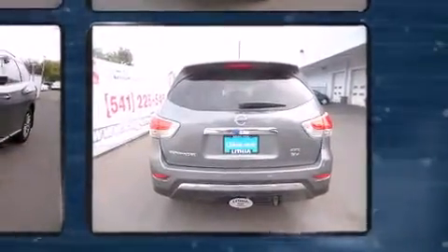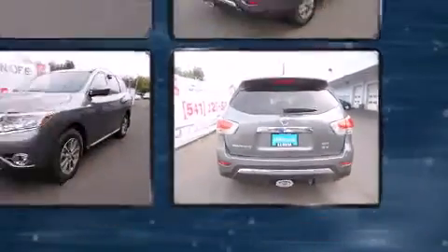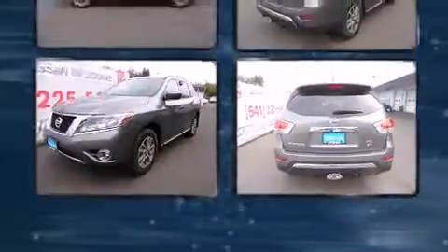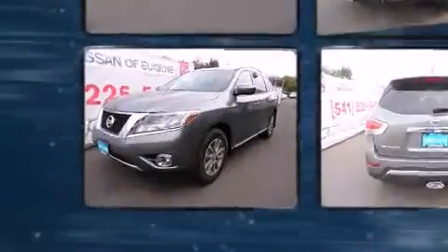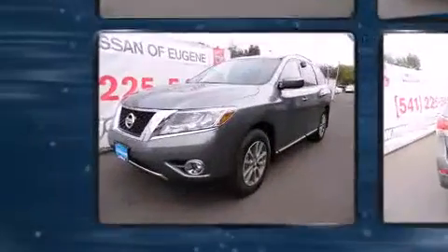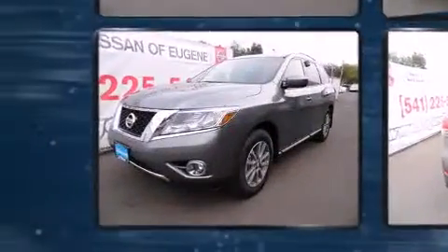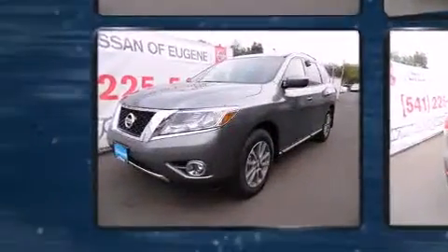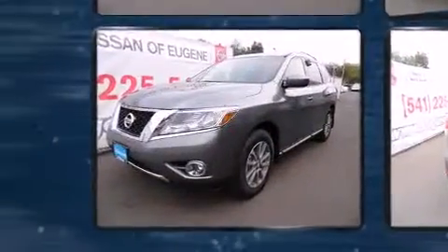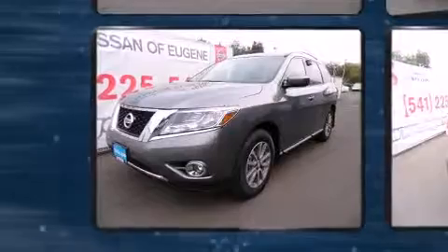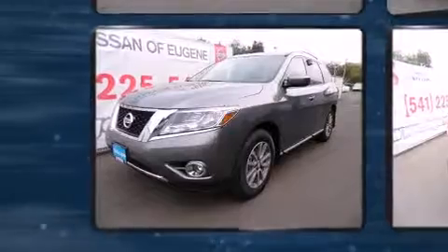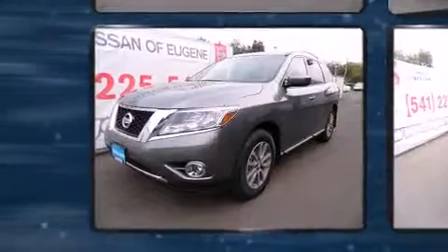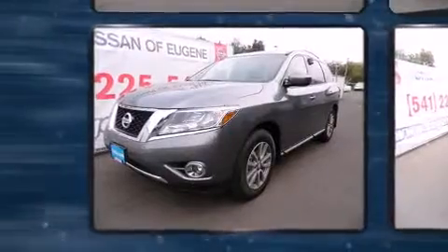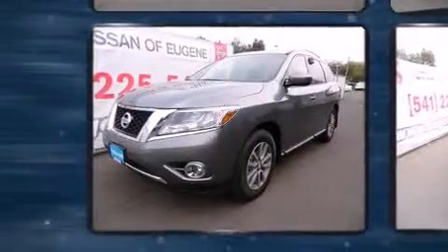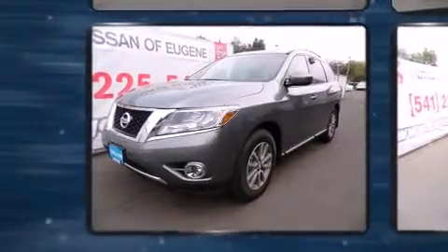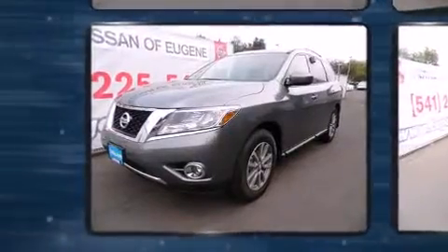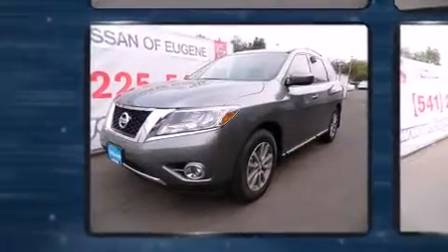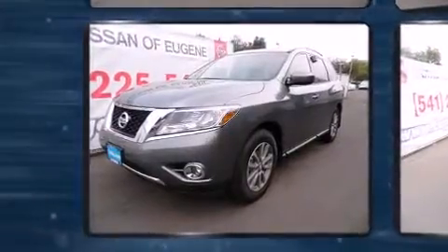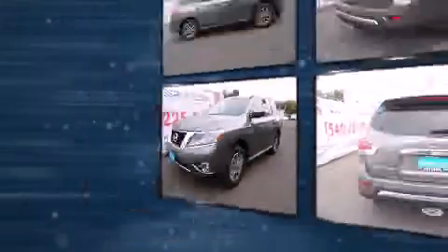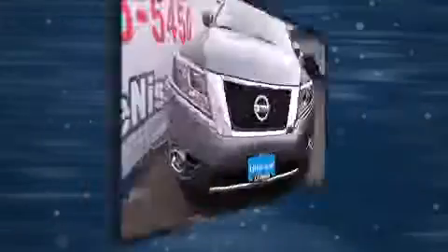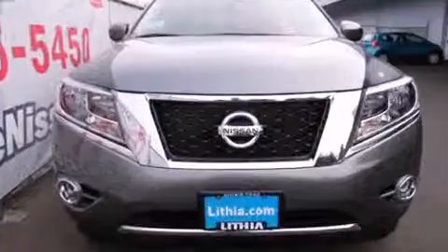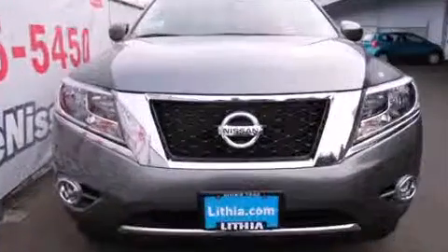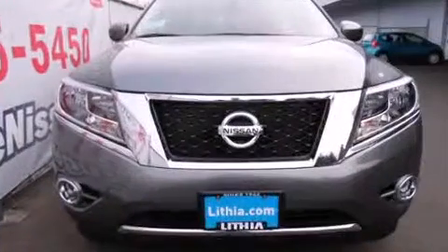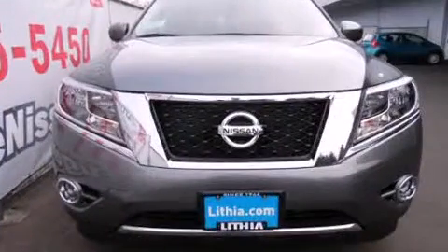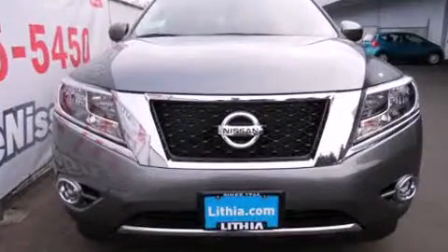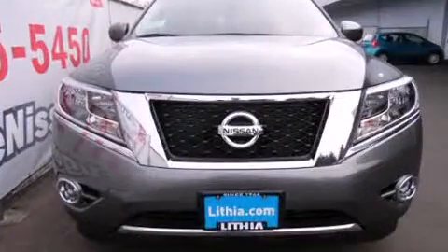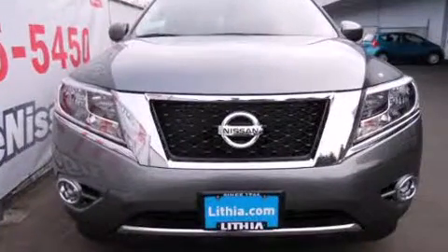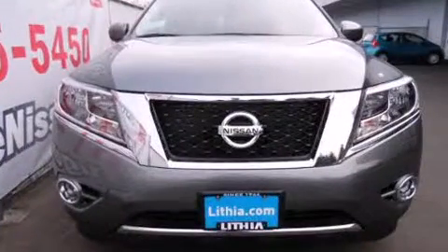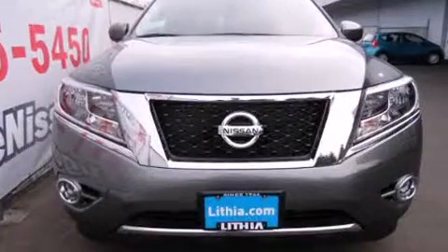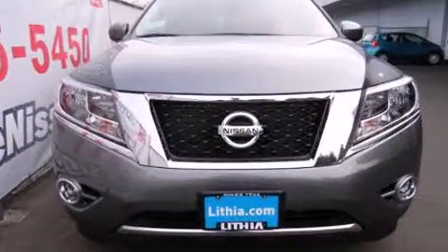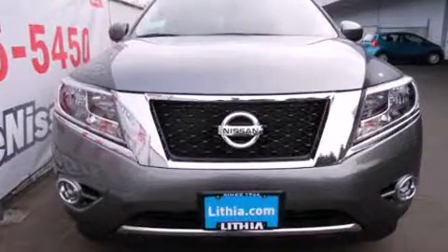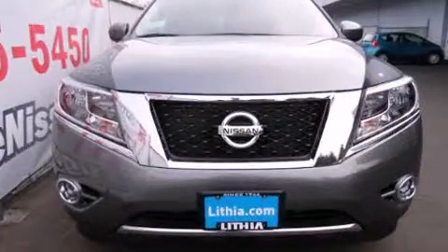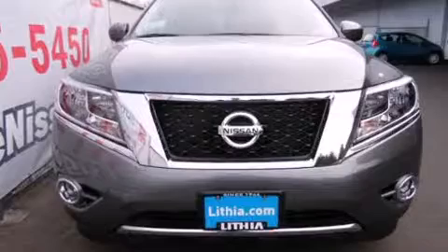Nissan prioritized fit and finish, as evidenced by automatic temperature control, fully automatic headlights, remote keyless entry, and more.